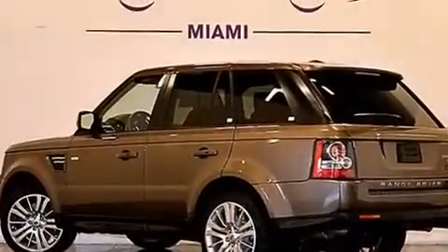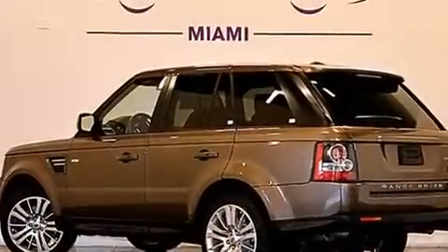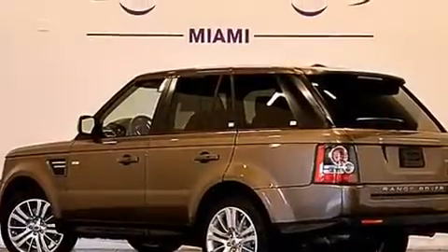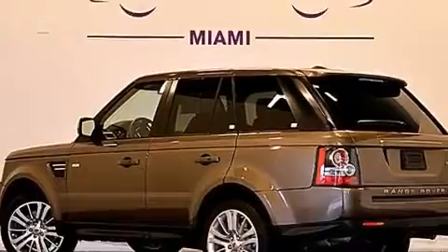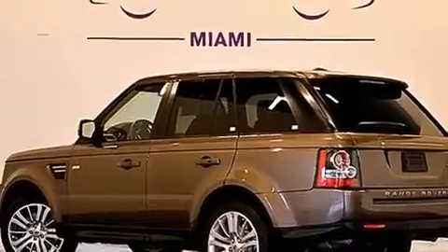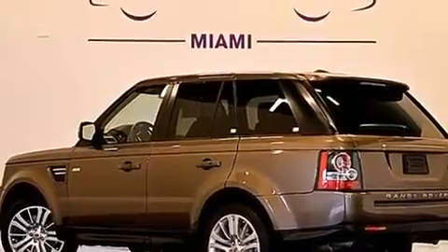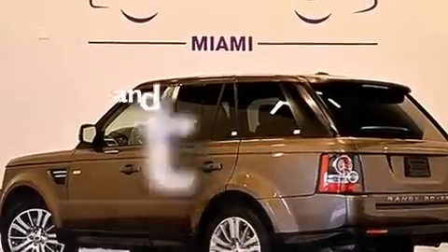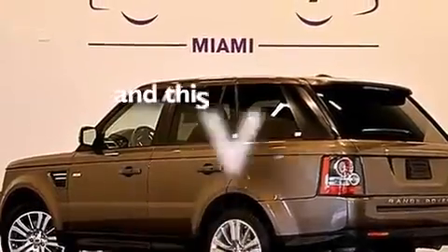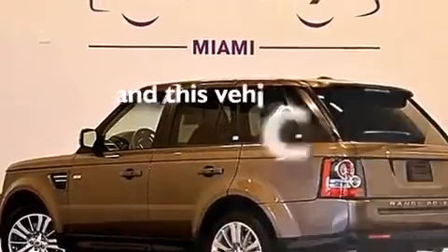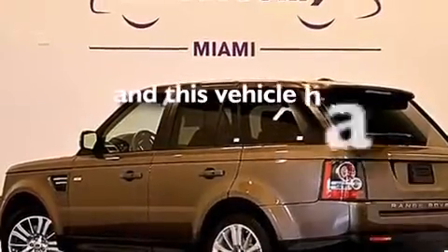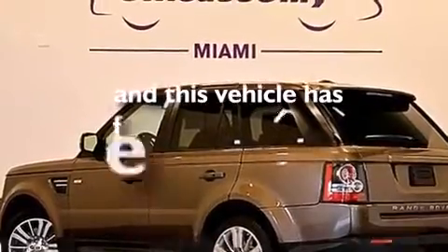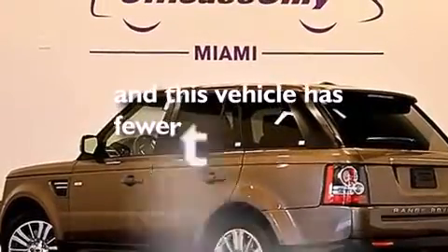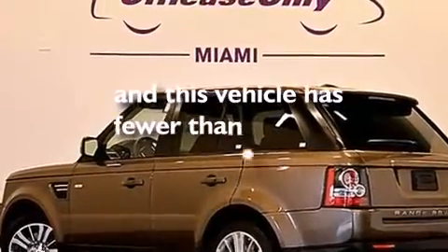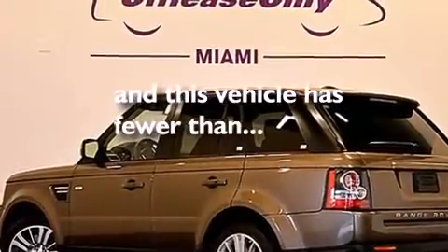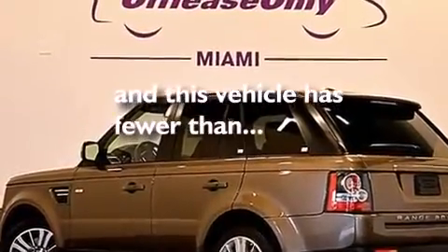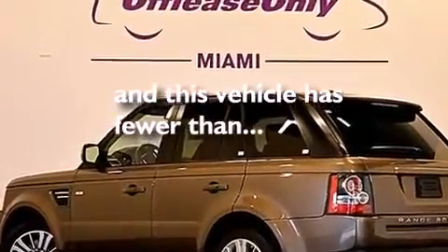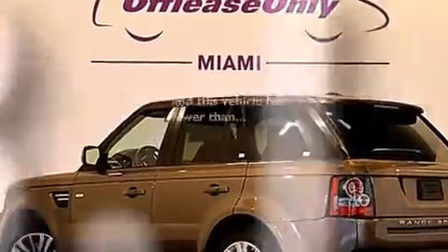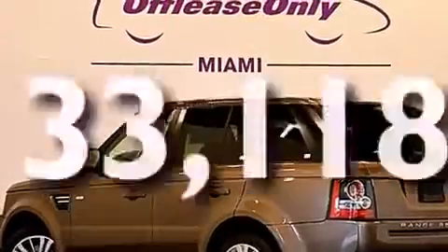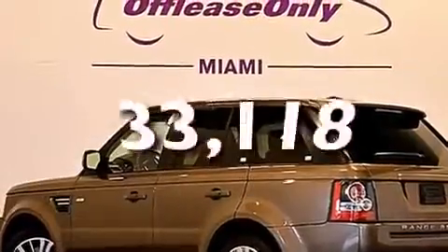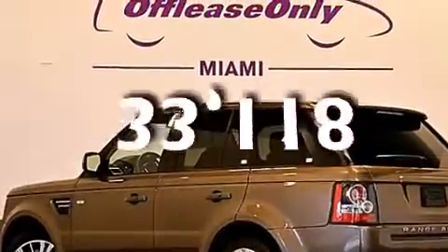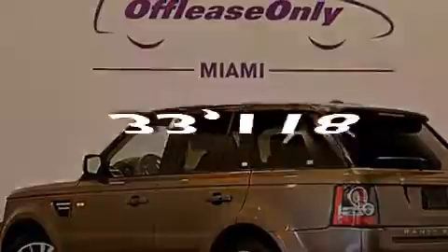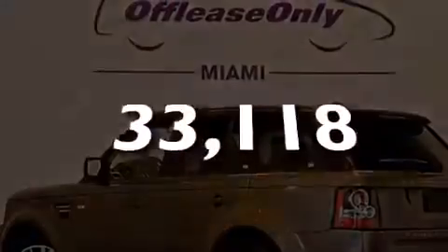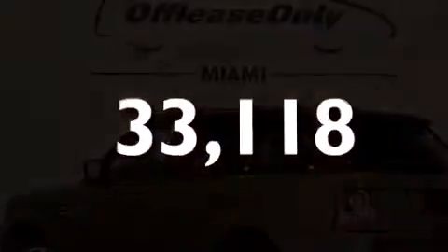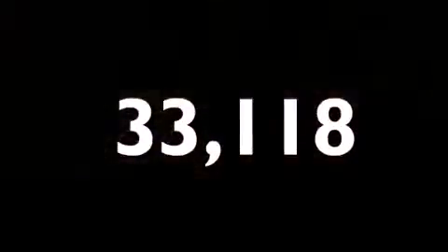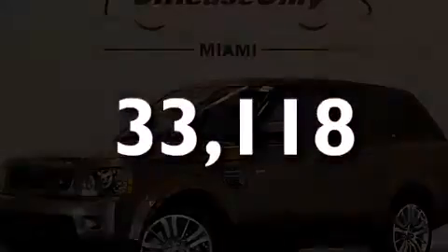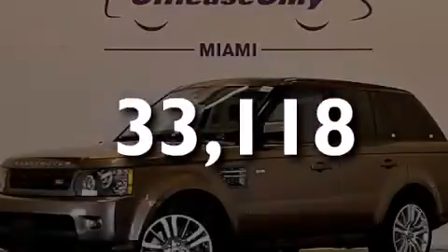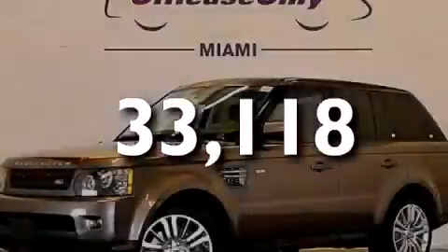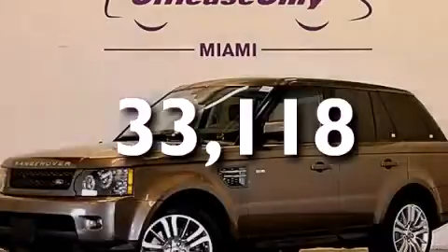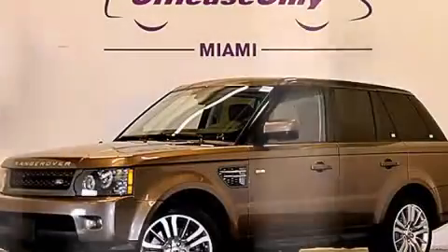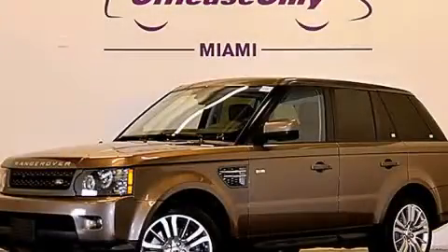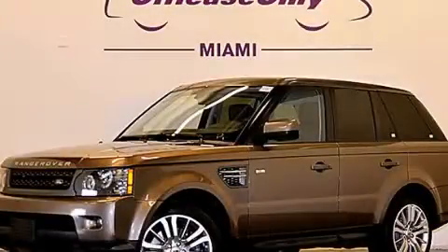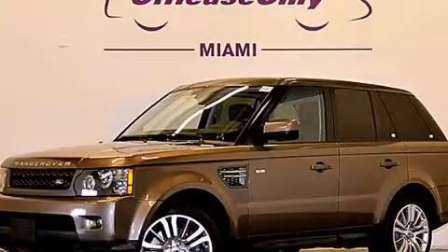And this vehicle has fewer than 34,000 miles on the odometer. Contact us today to arrange your test drive.